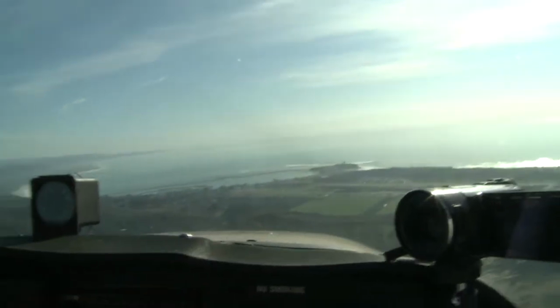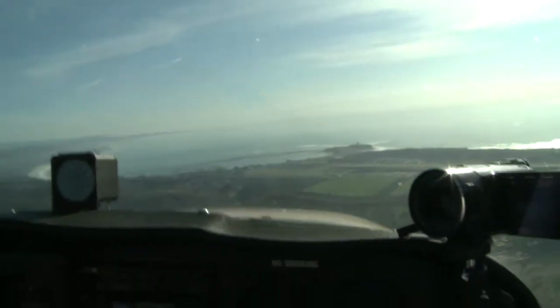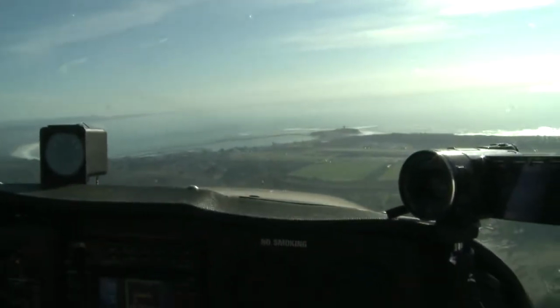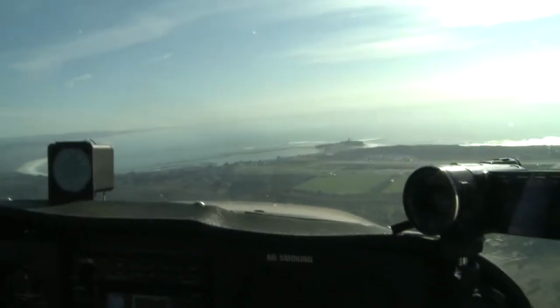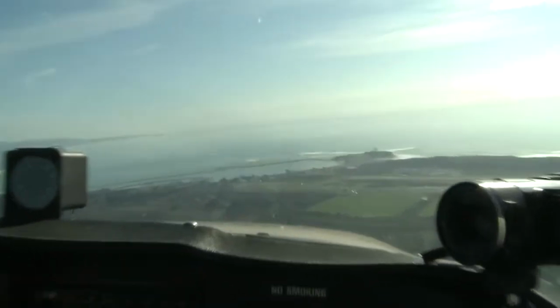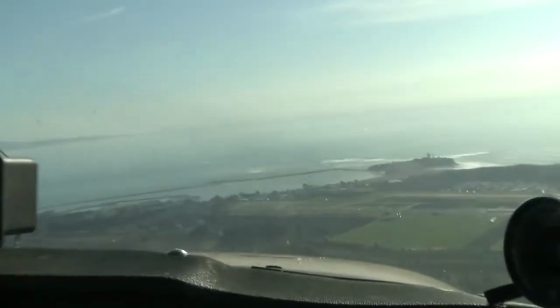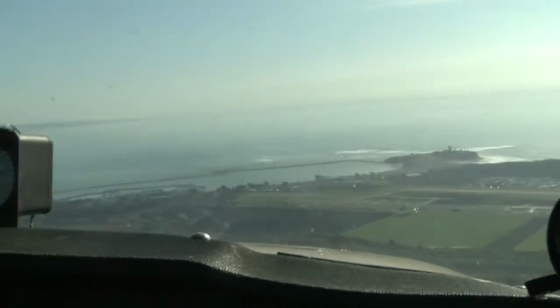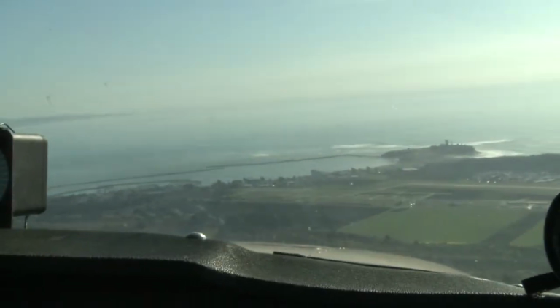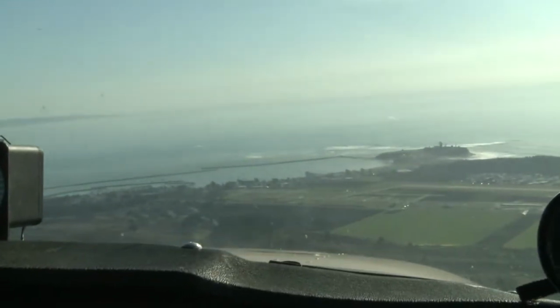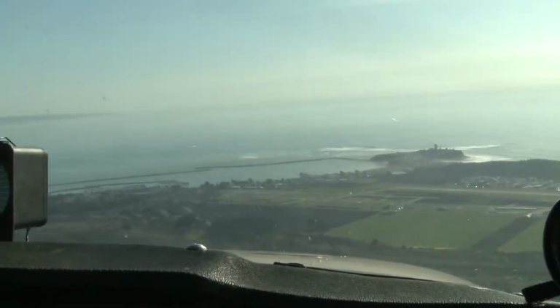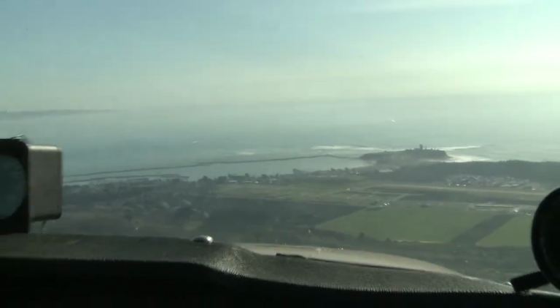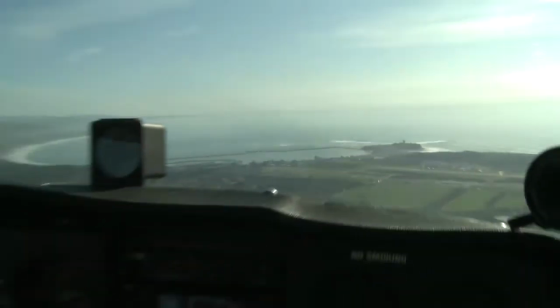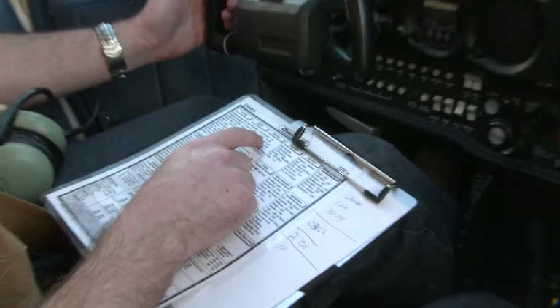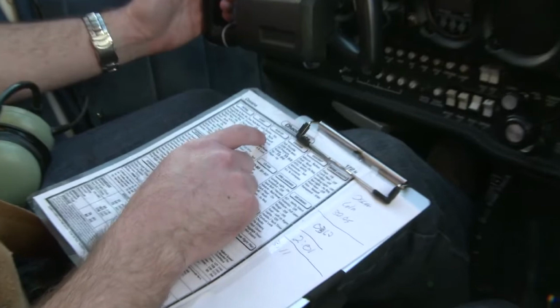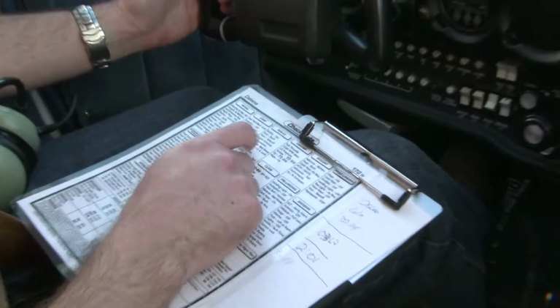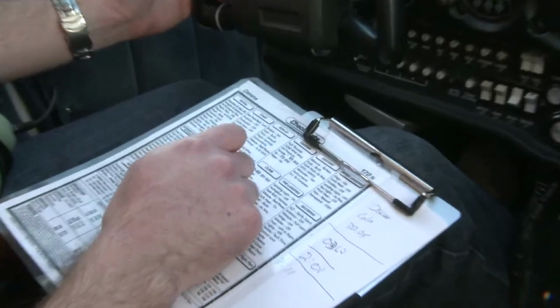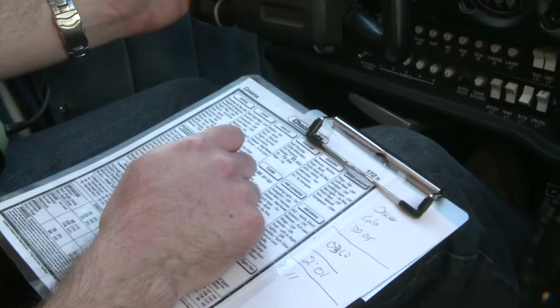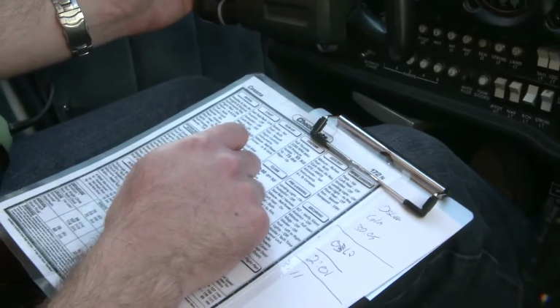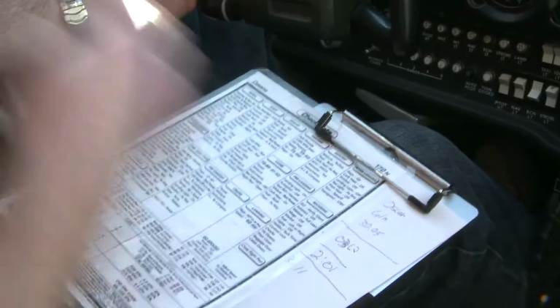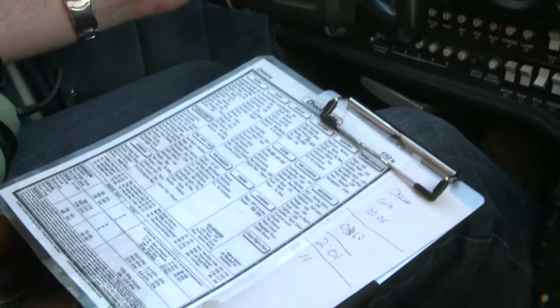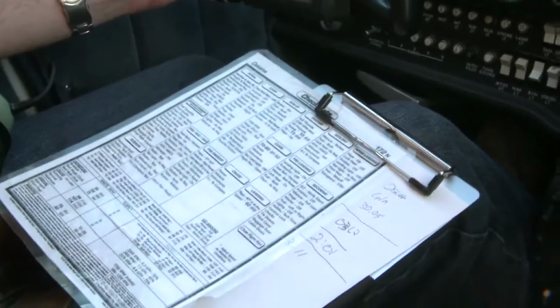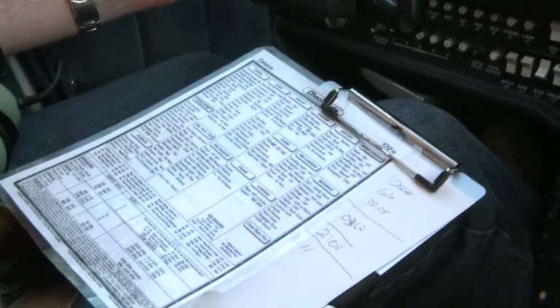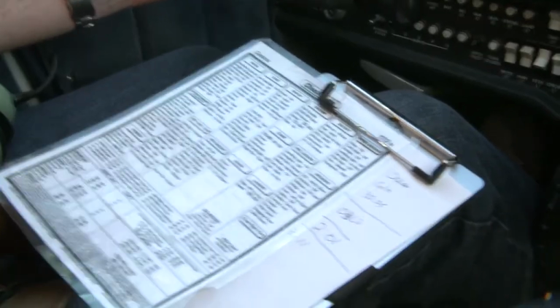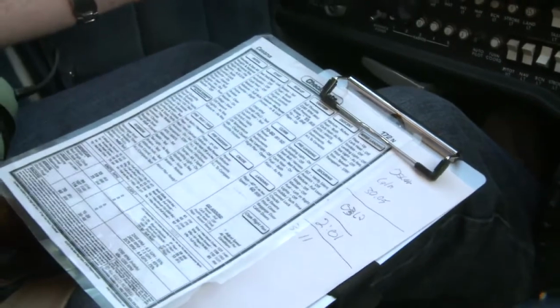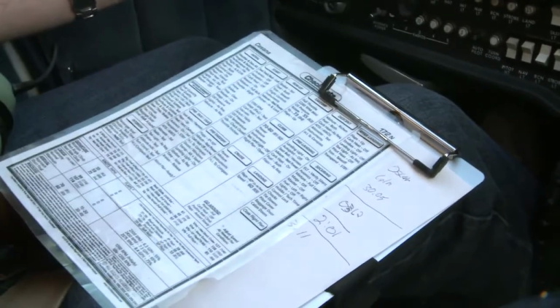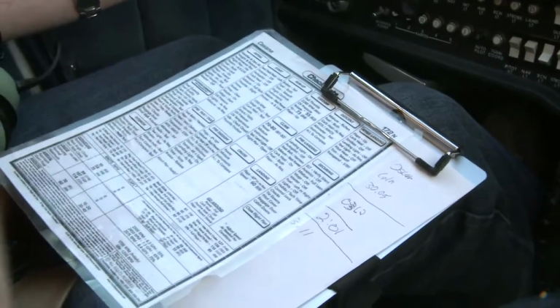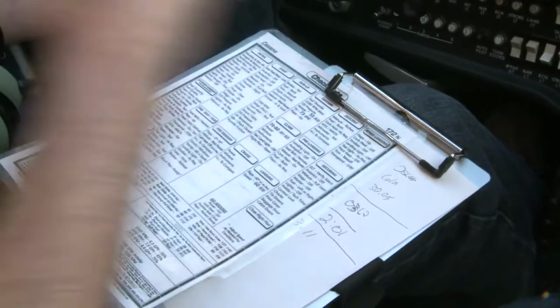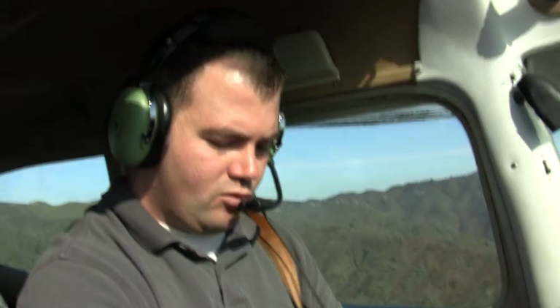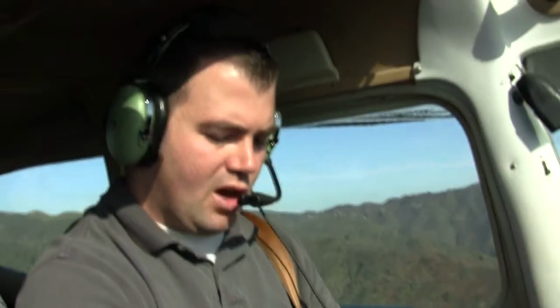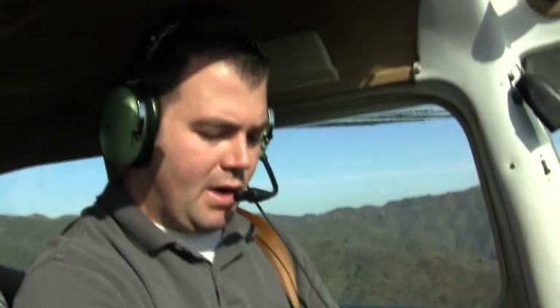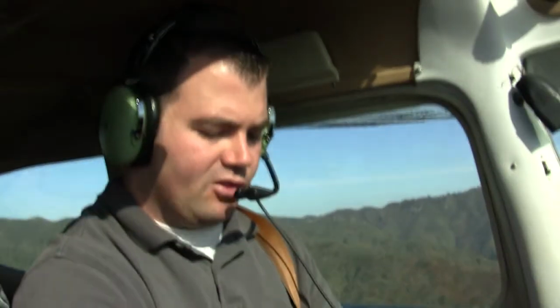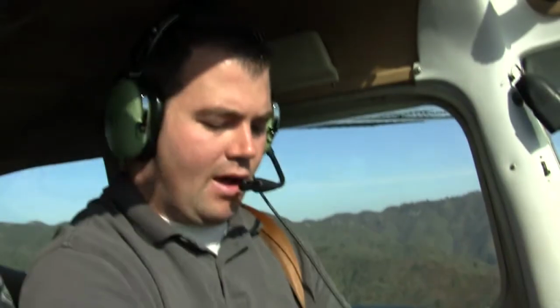We're descending down to 1,000 feet. Landing checklist: landing light is on, autopilot's off.